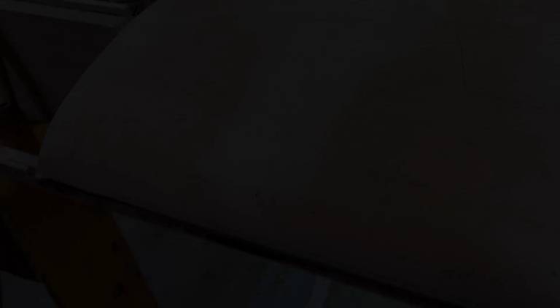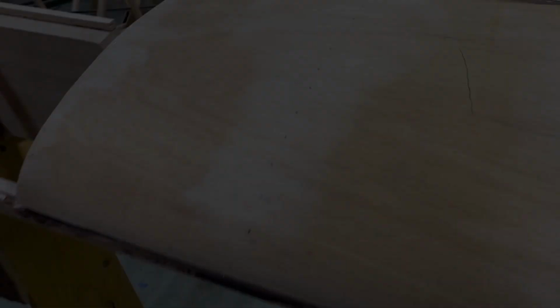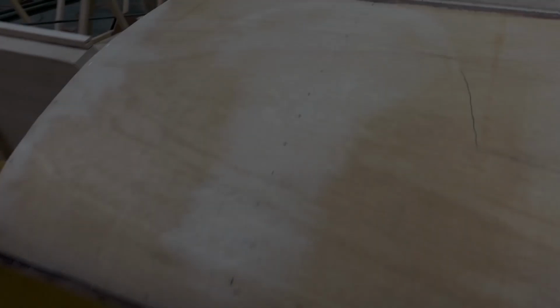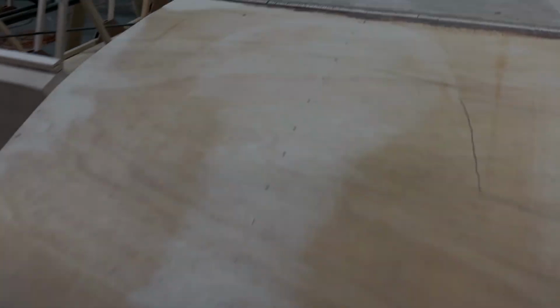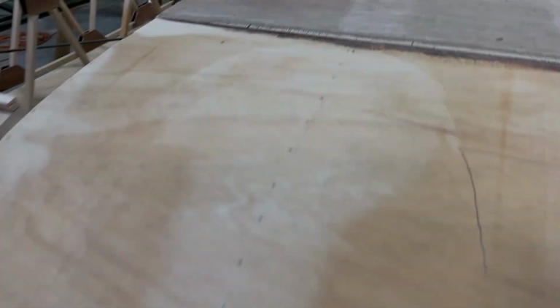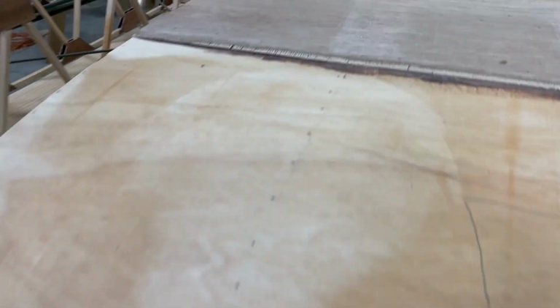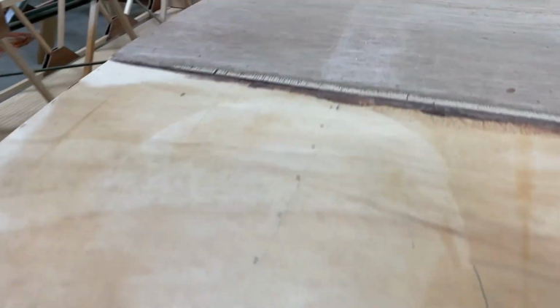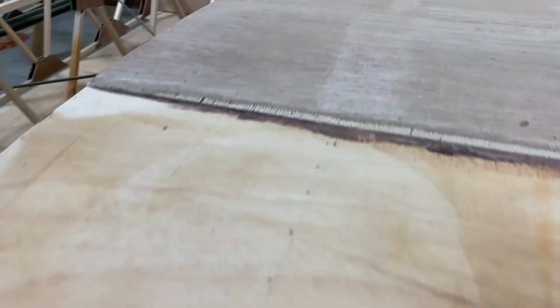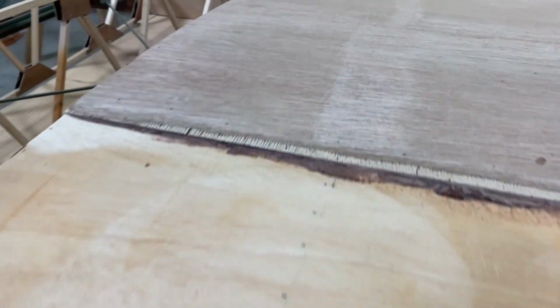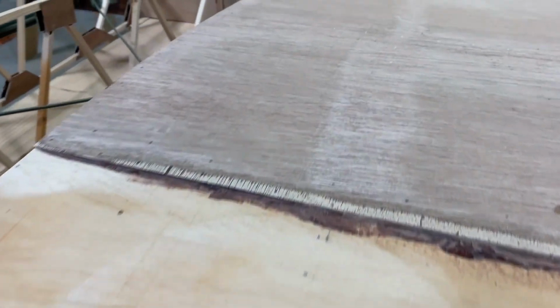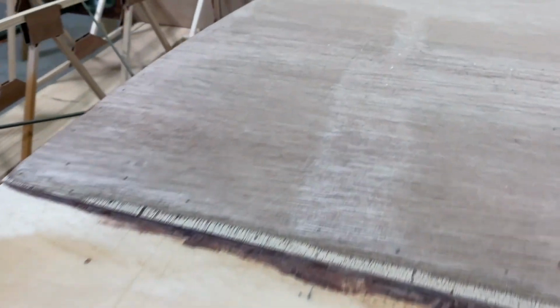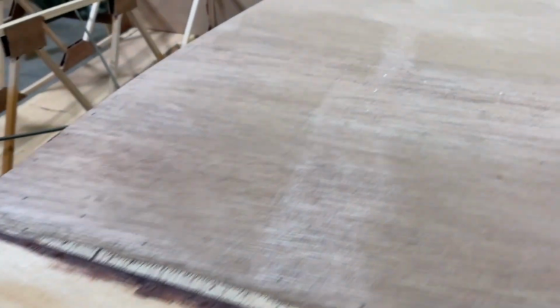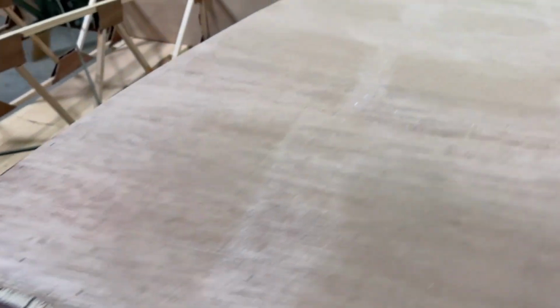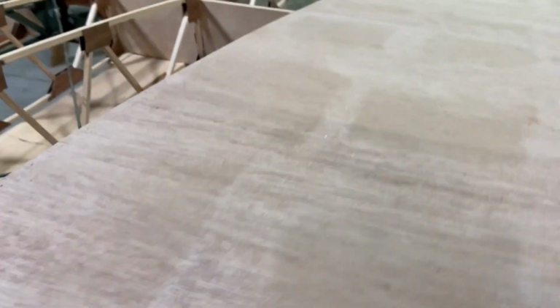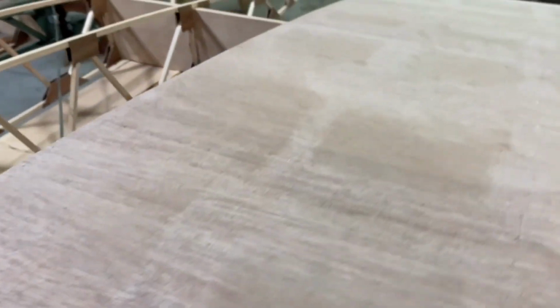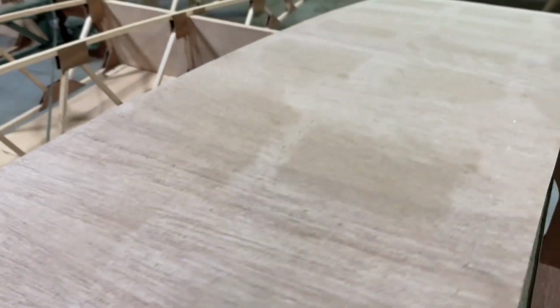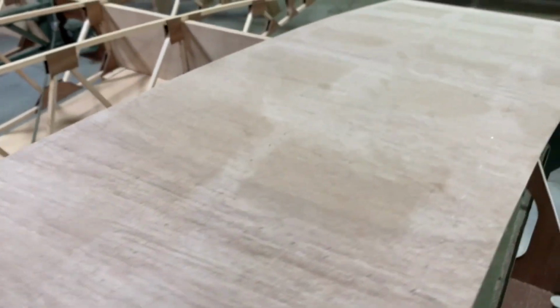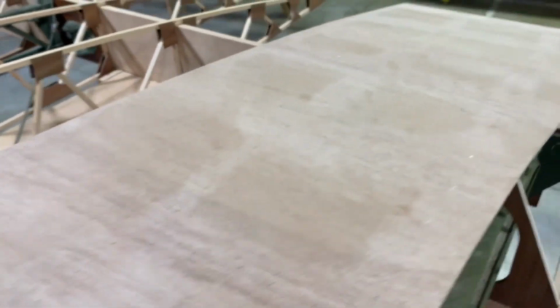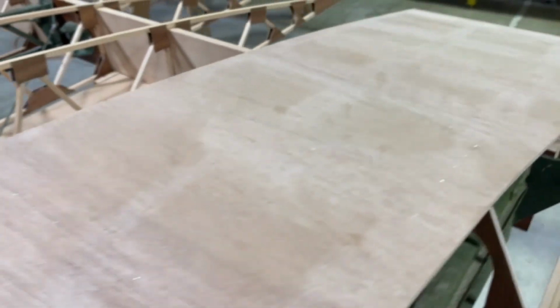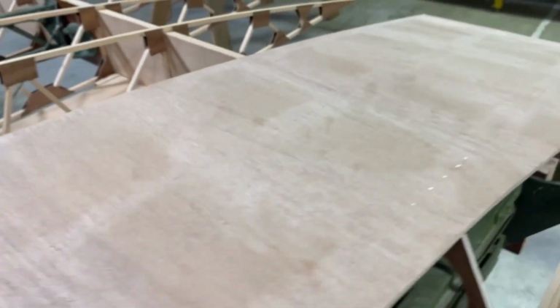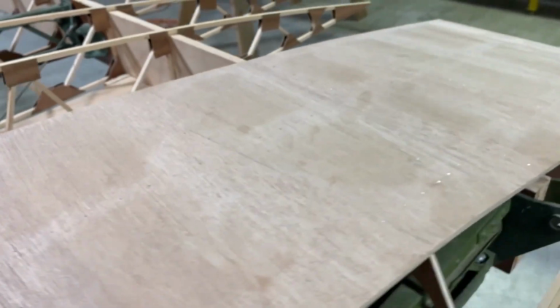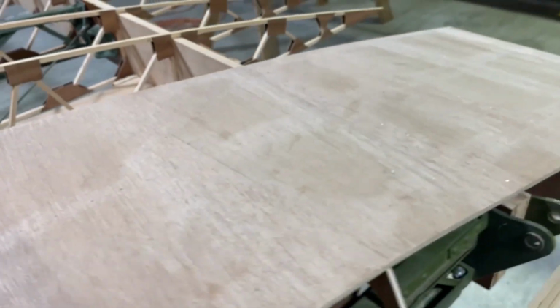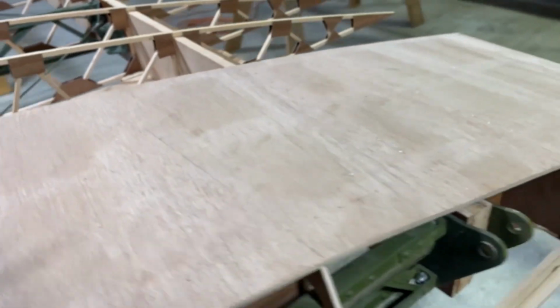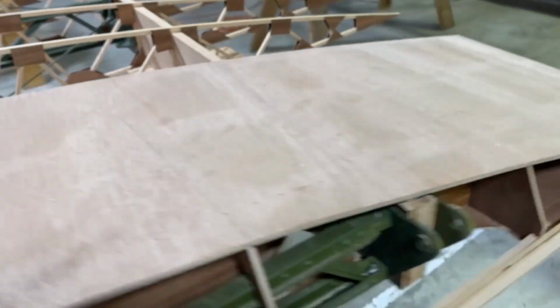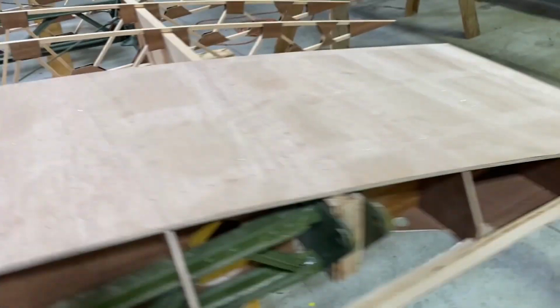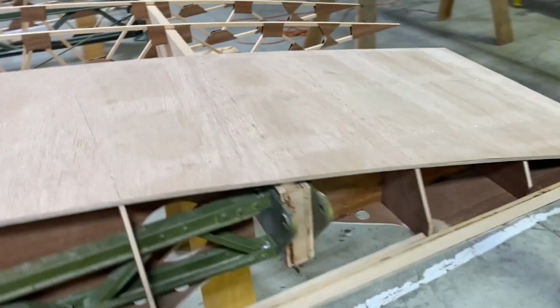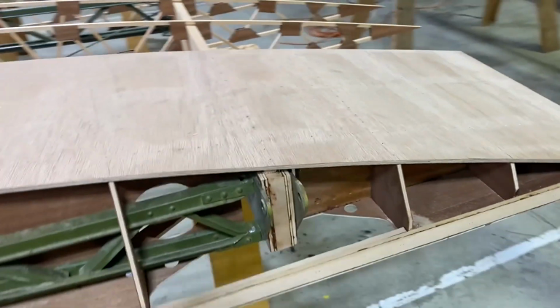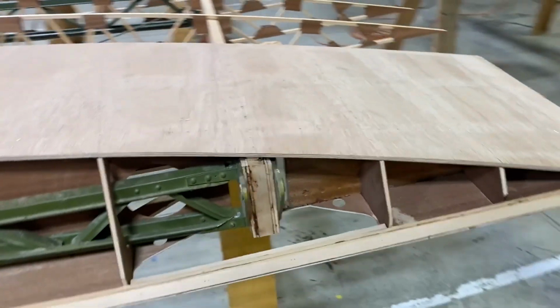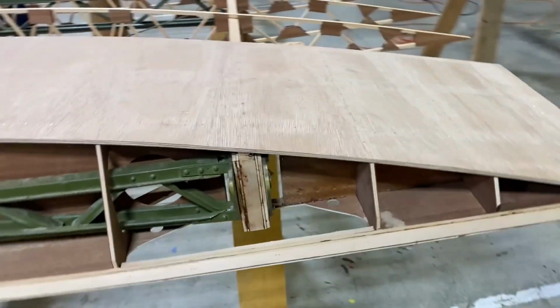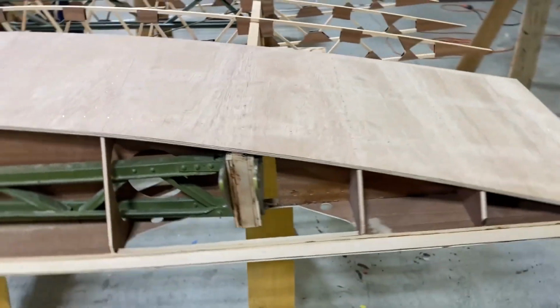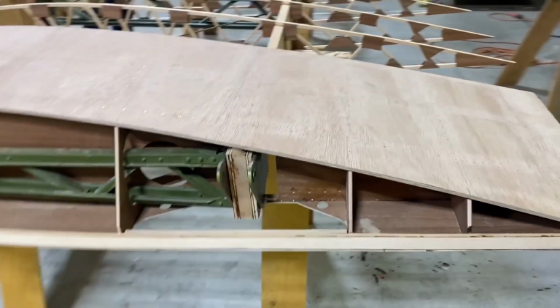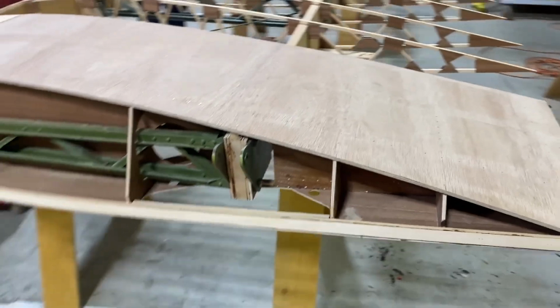On this episode, we are building up a Stearman Lower Wing Wing Walk.